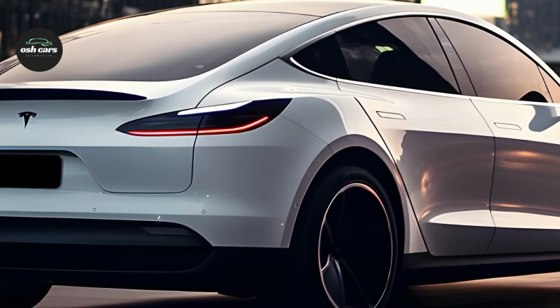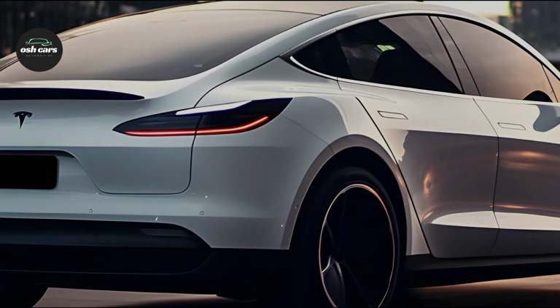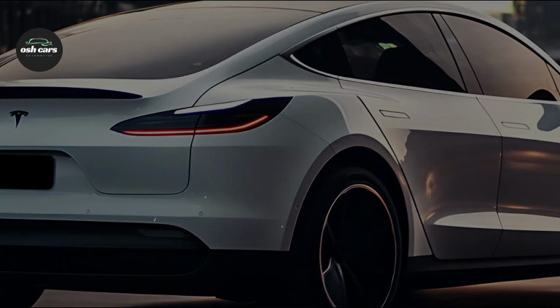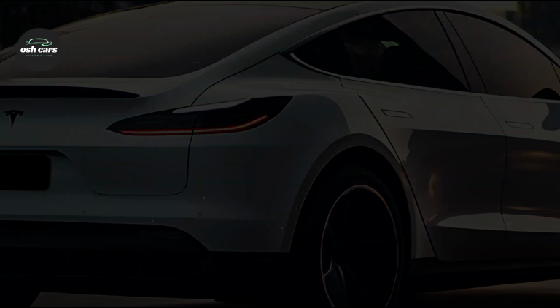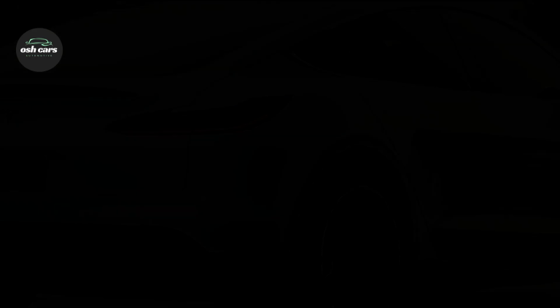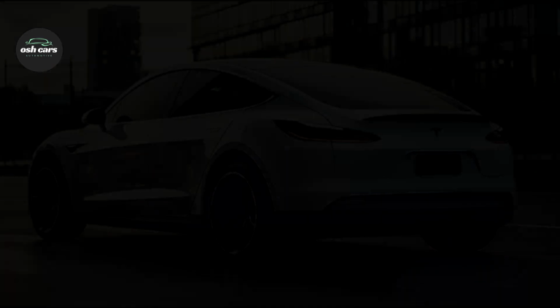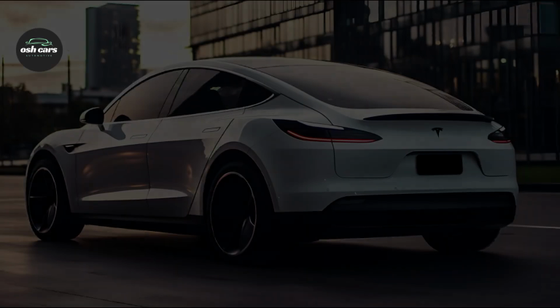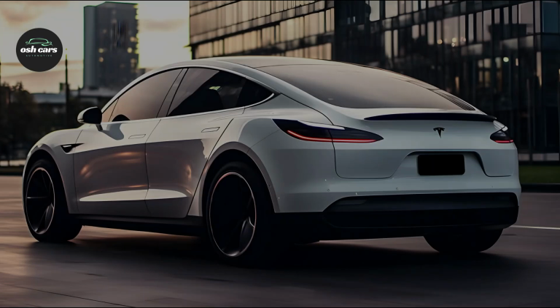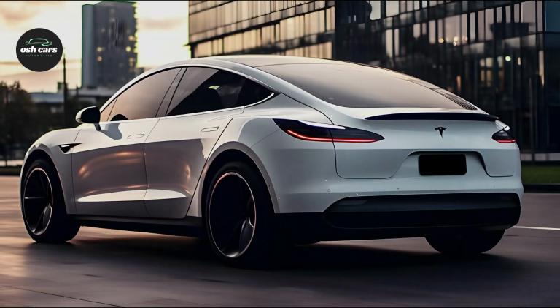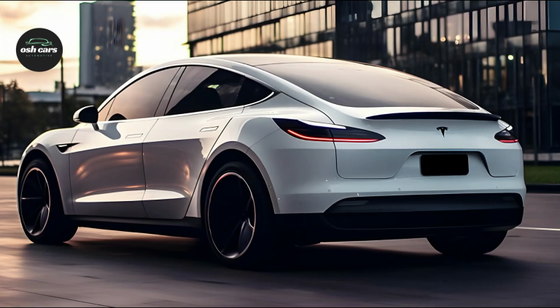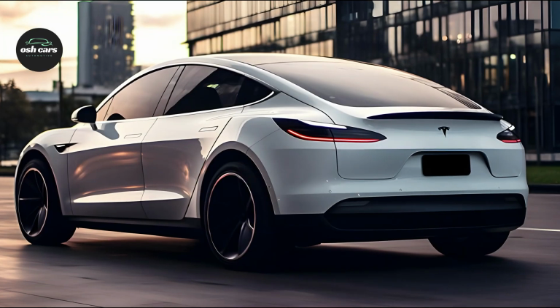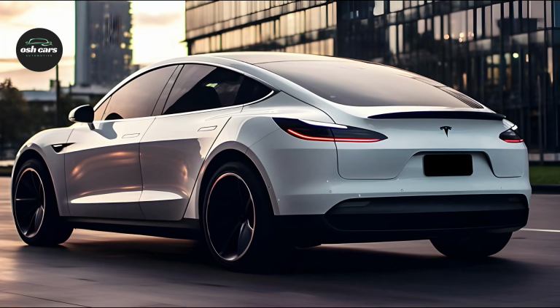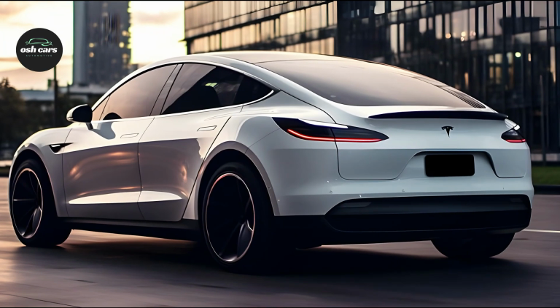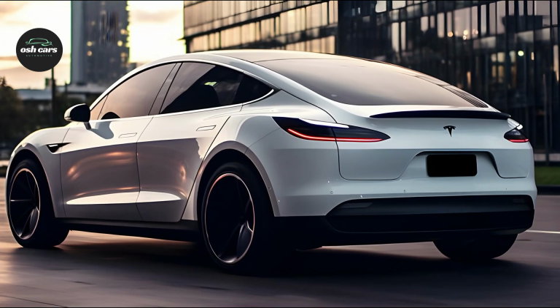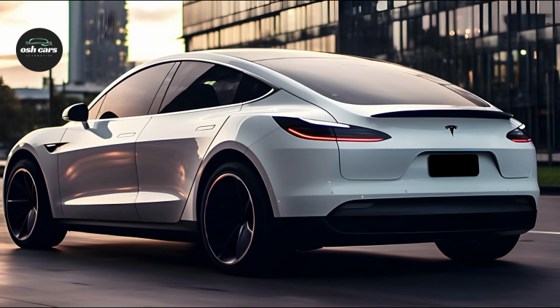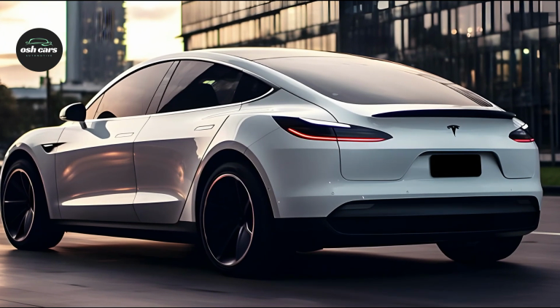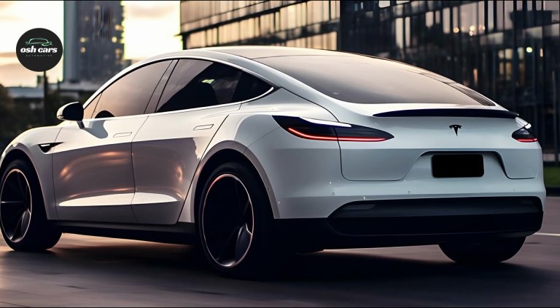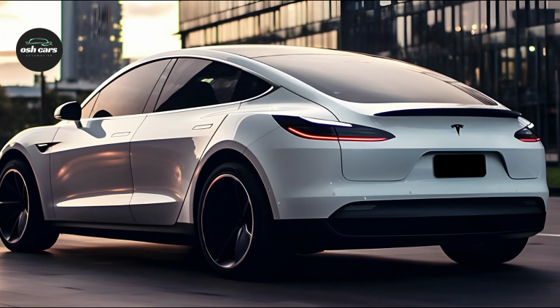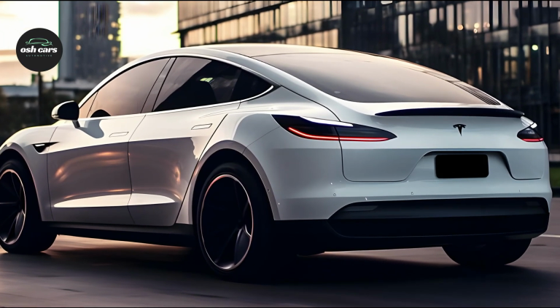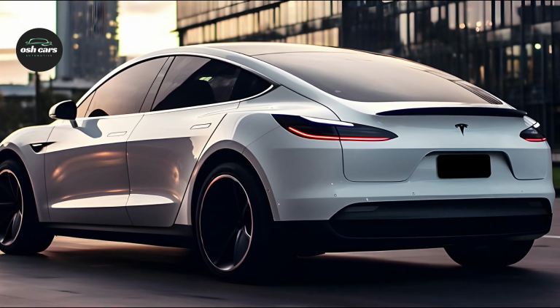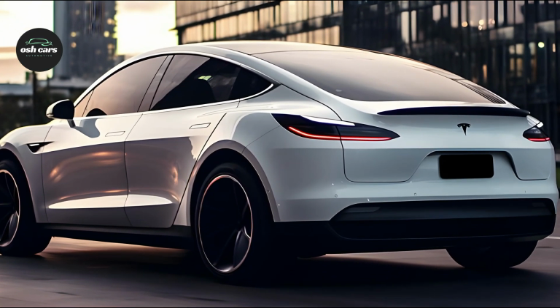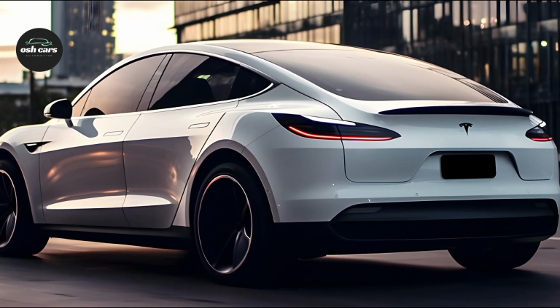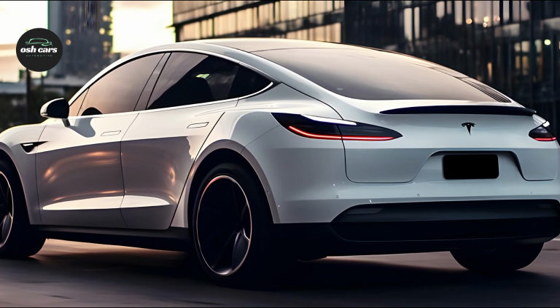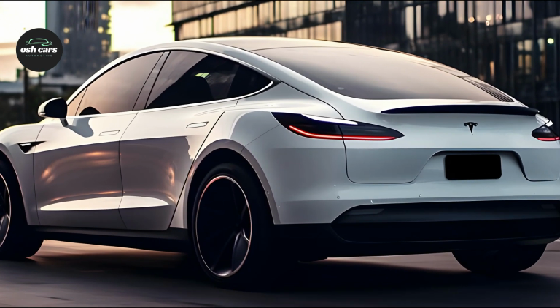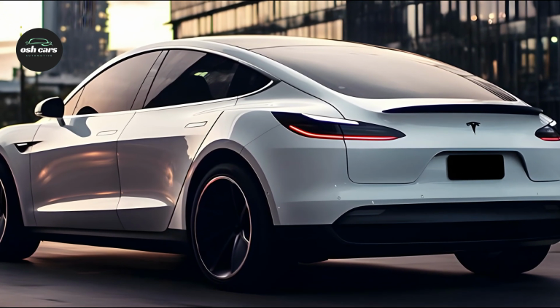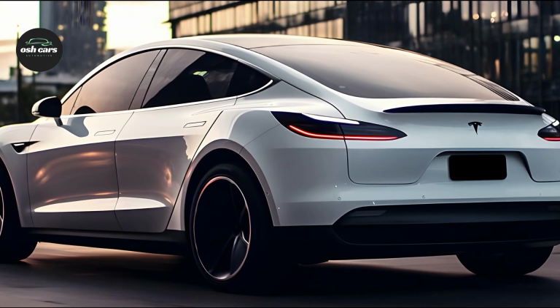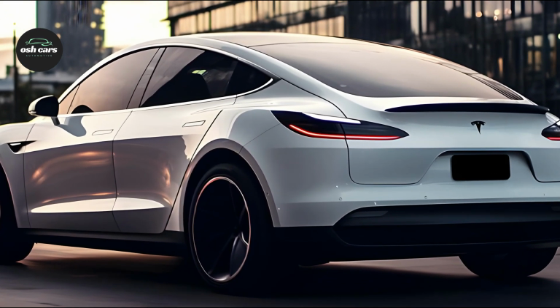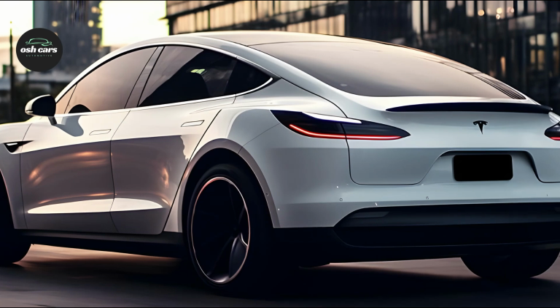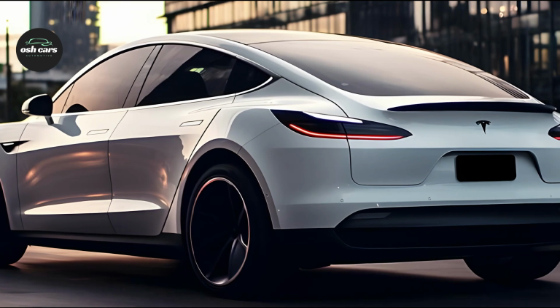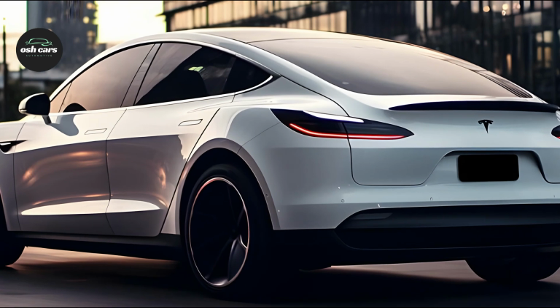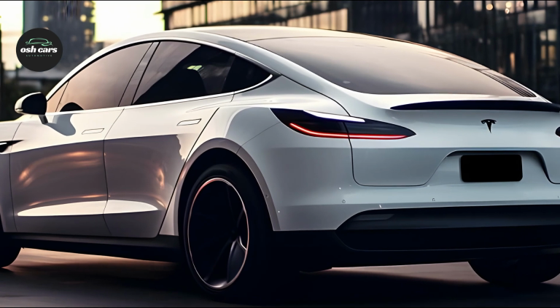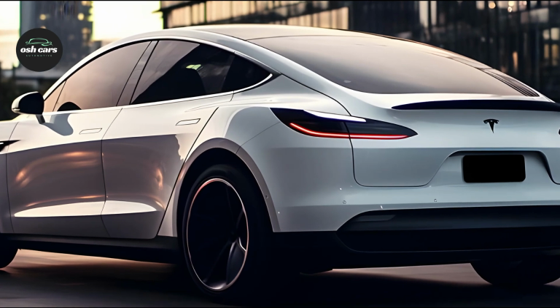The 2025 Tesla Model 3 is more than just a vehicle — it represents the pinnacle of automotive brilliance to come.